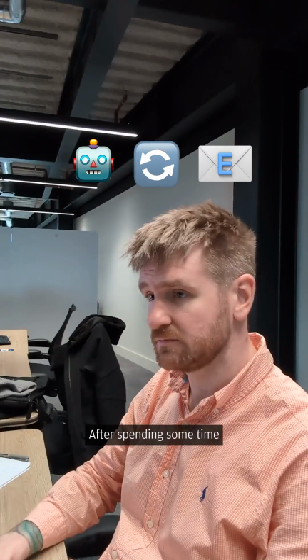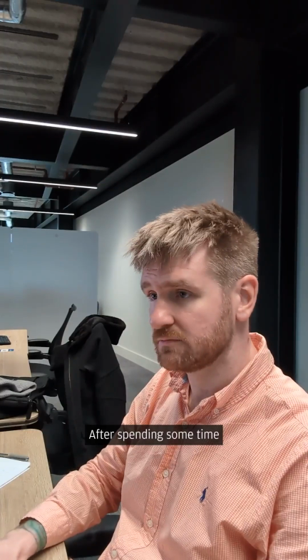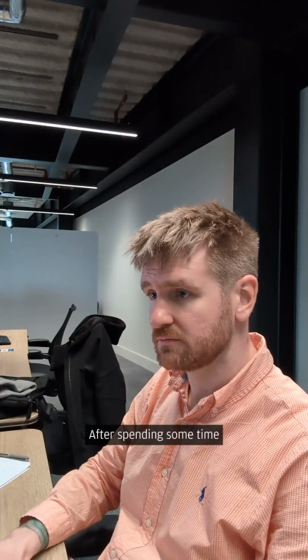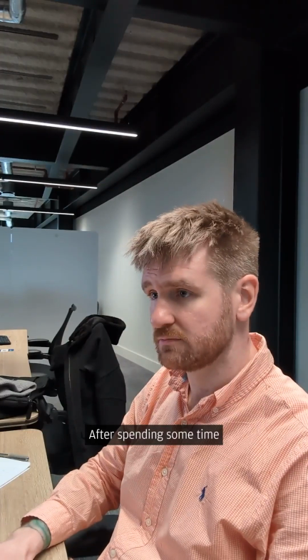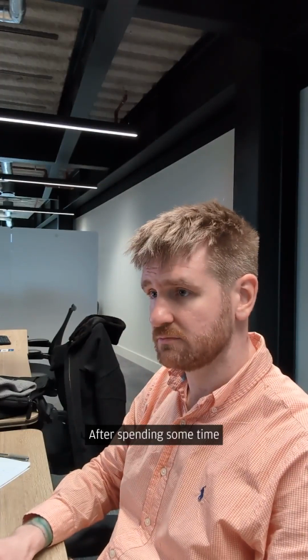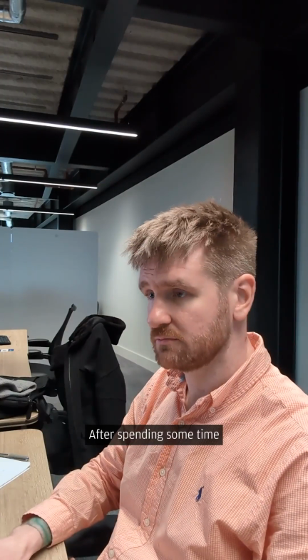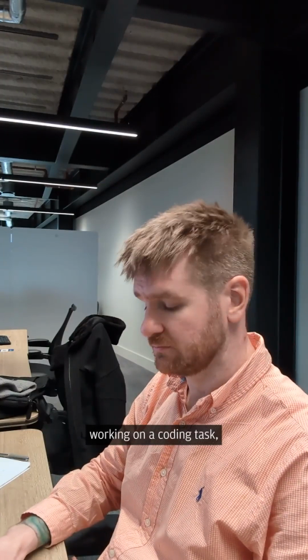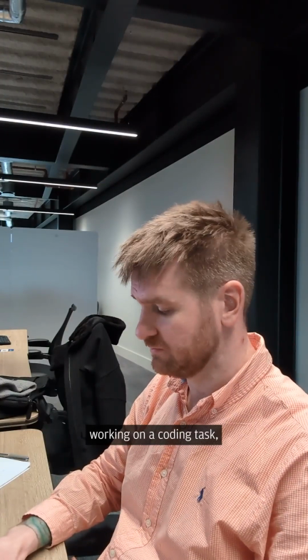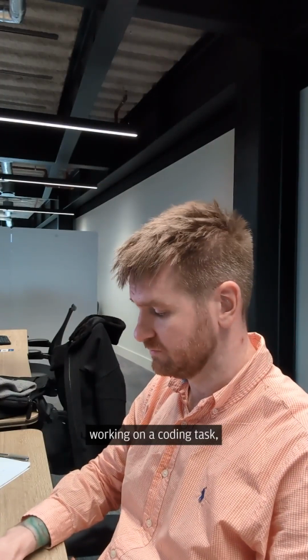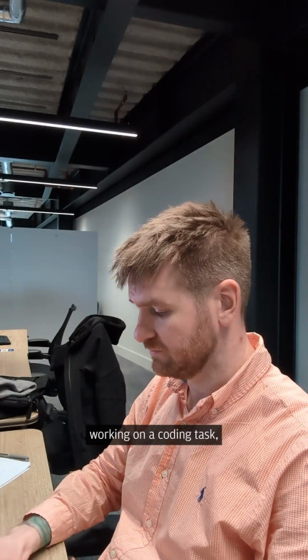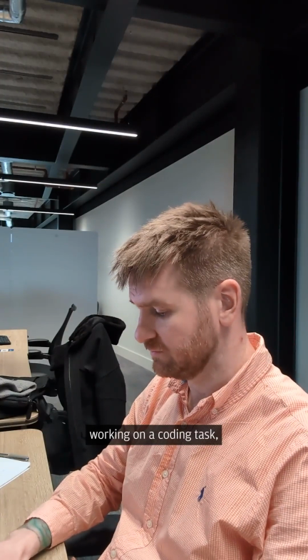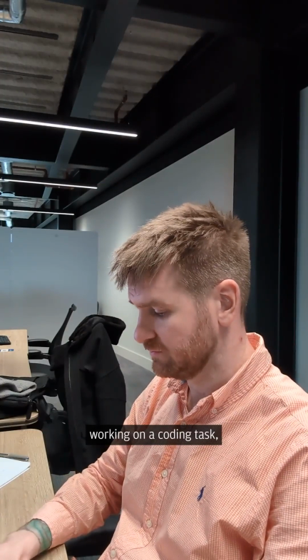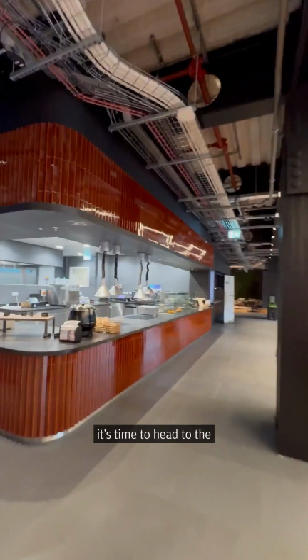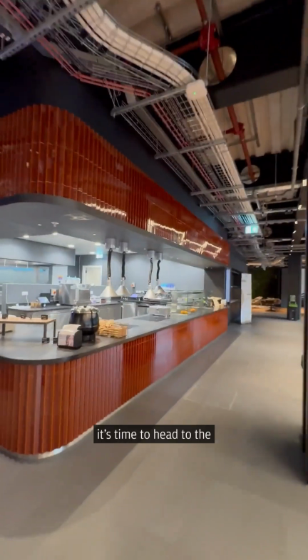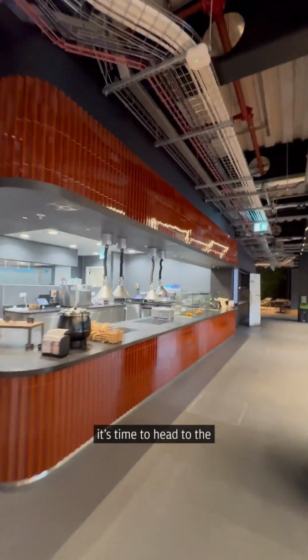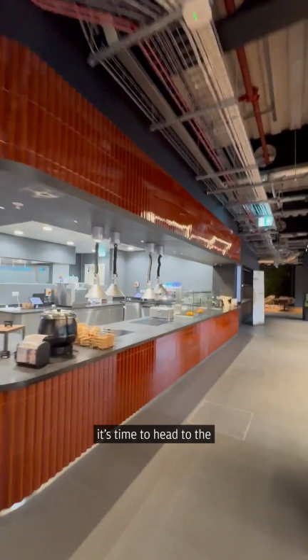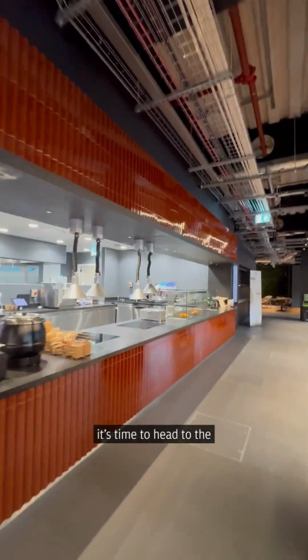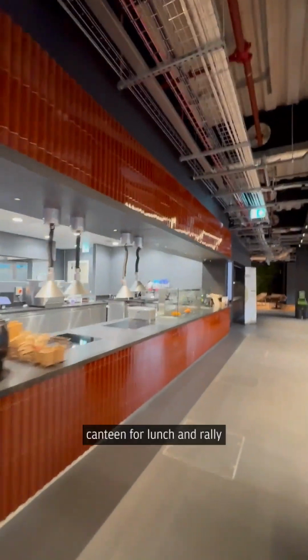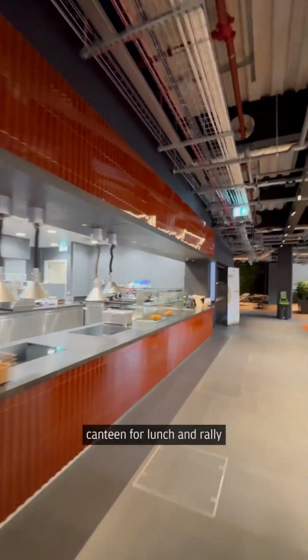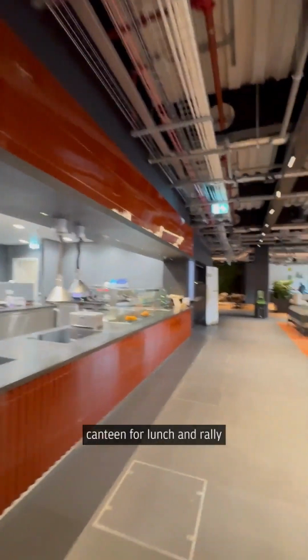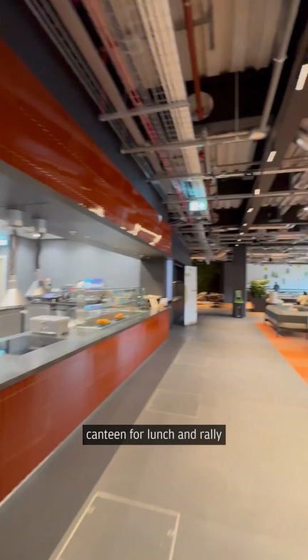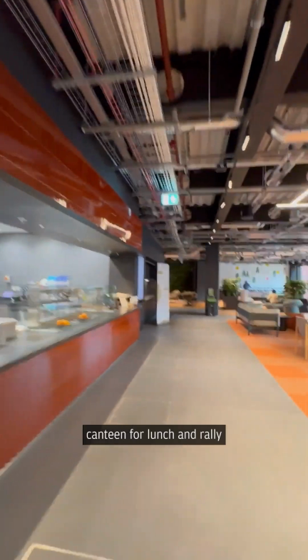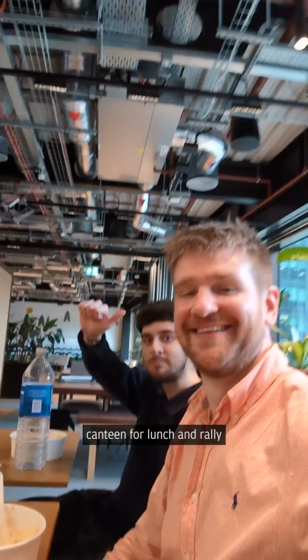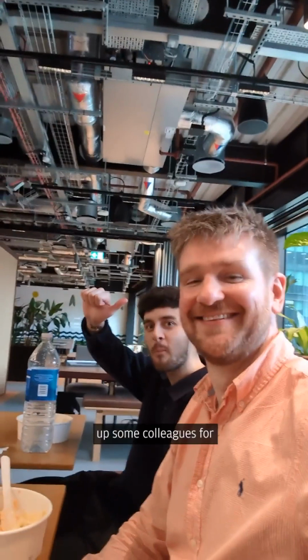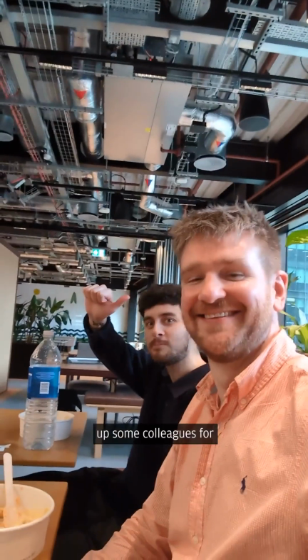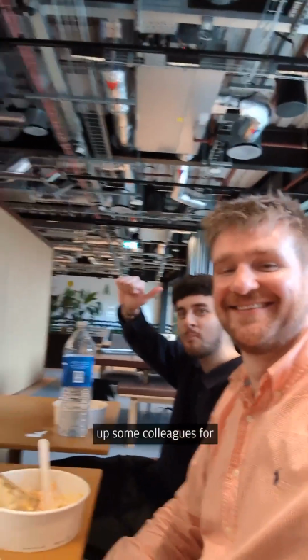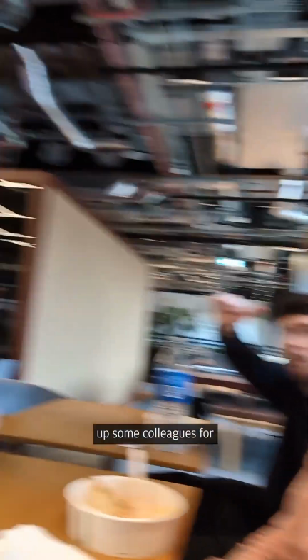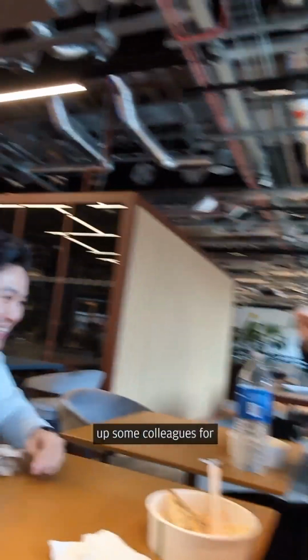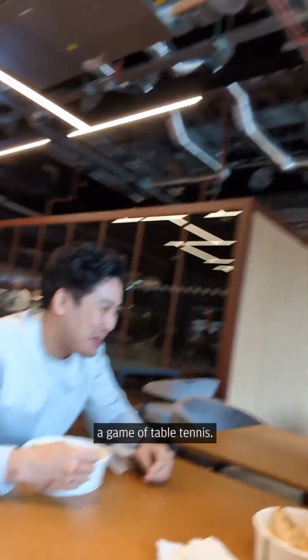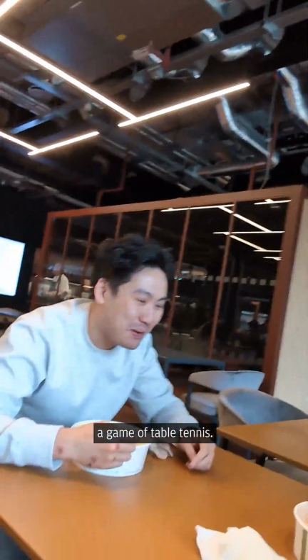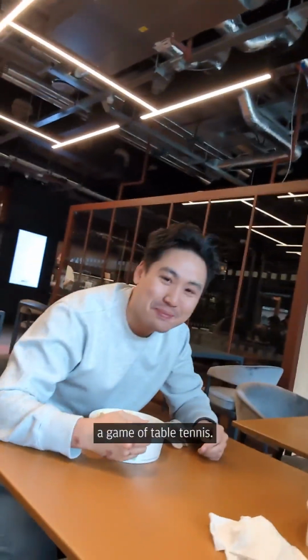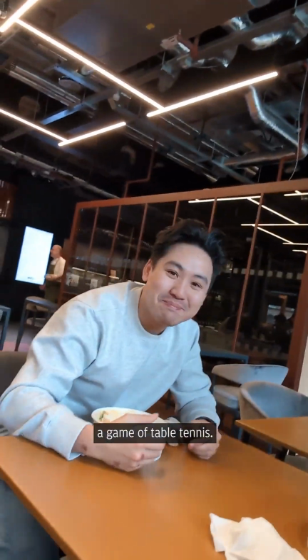After spending some time working on a coding task, it's time to head to the canteen for lunch and rally up some colleagues for a game of table tennis.